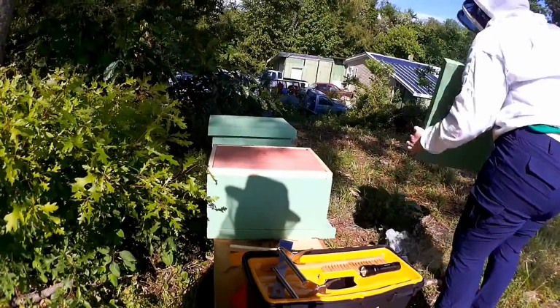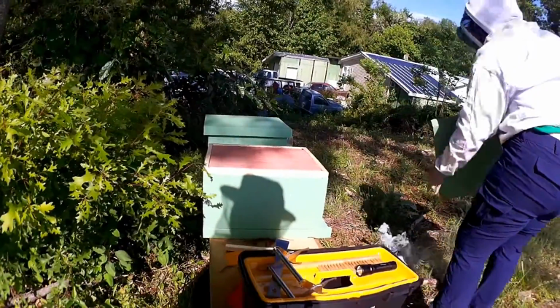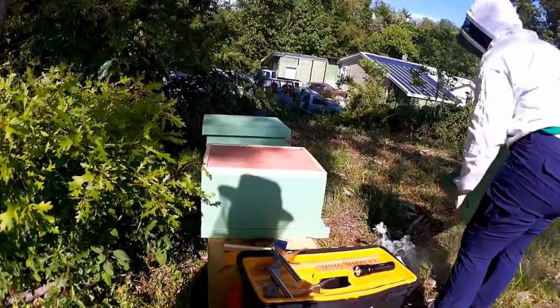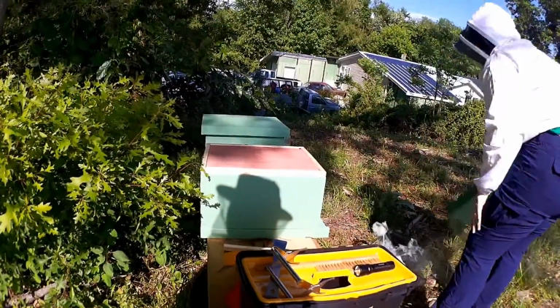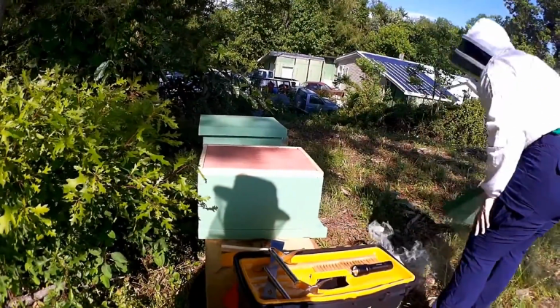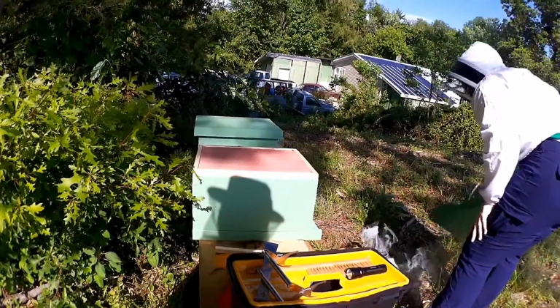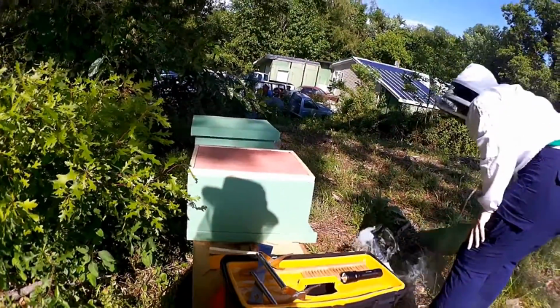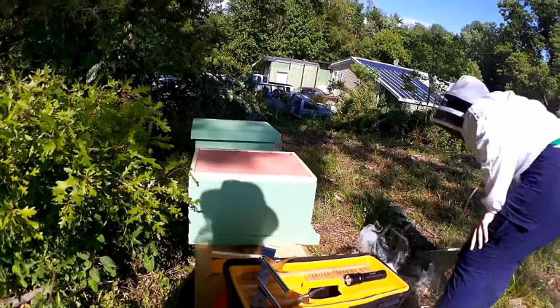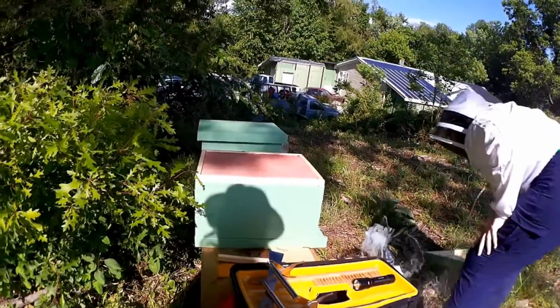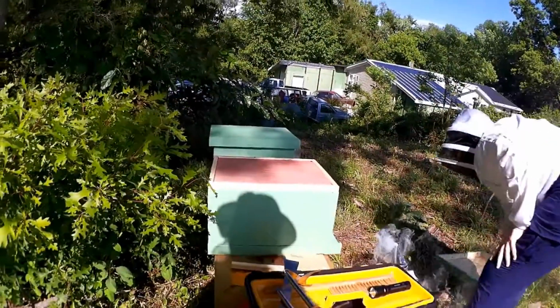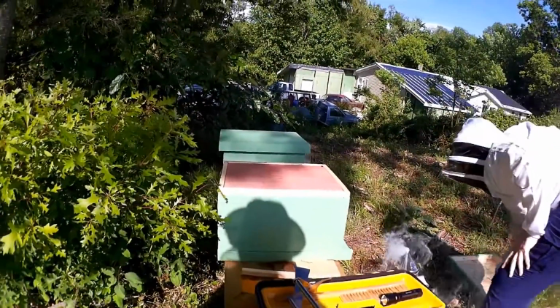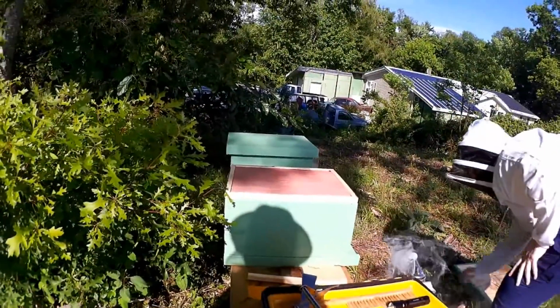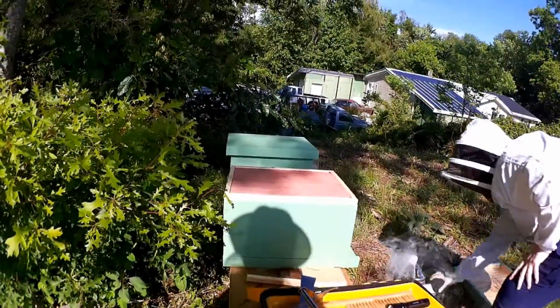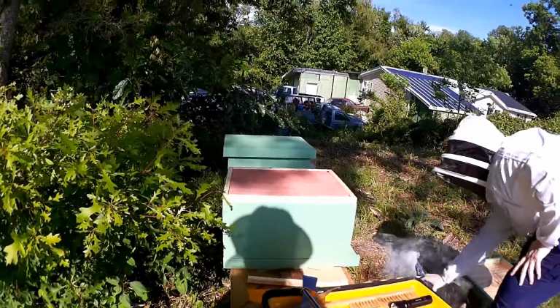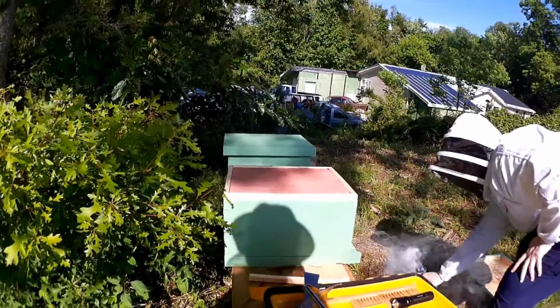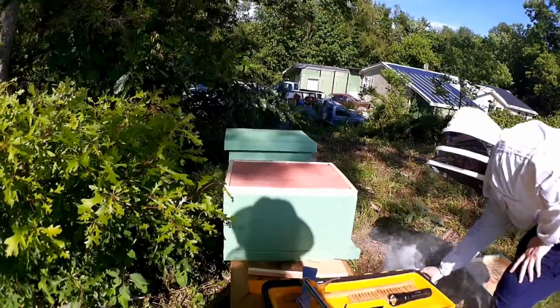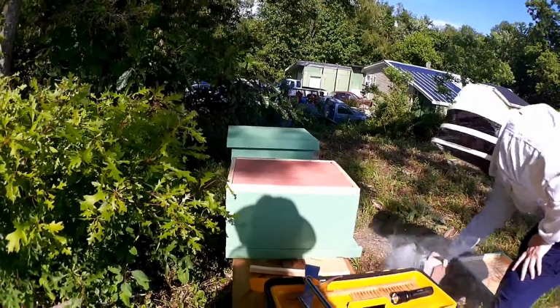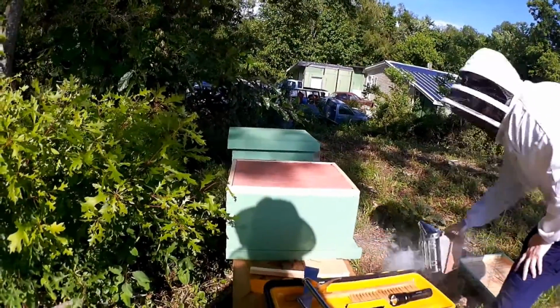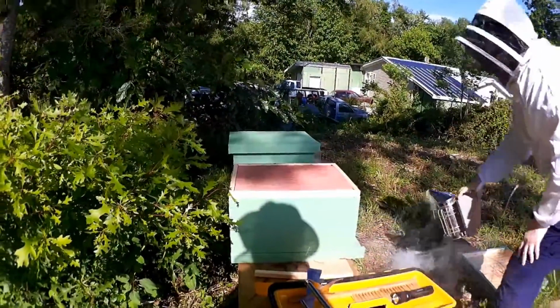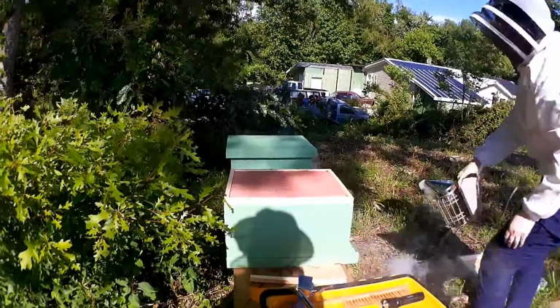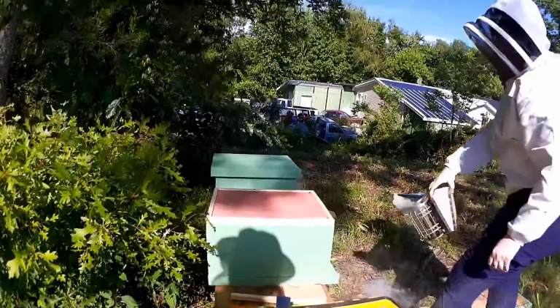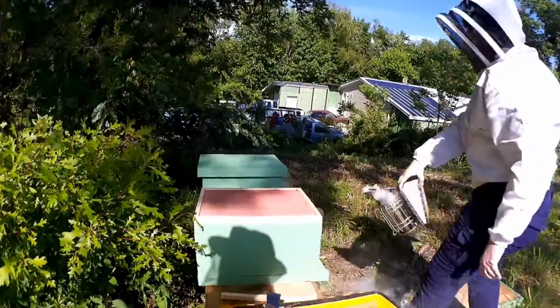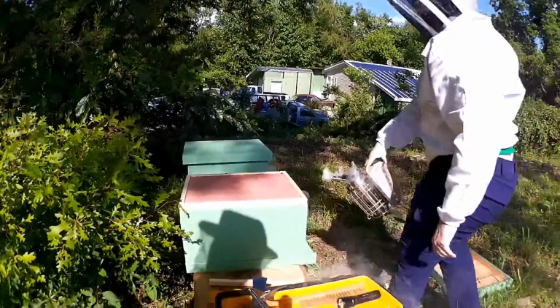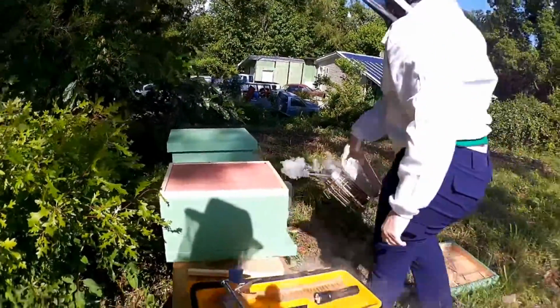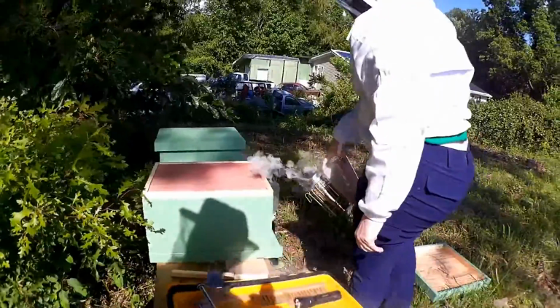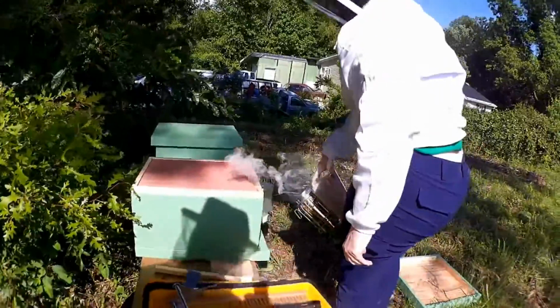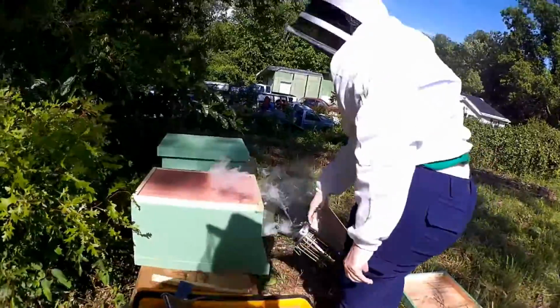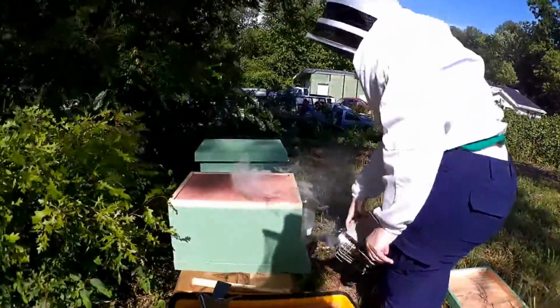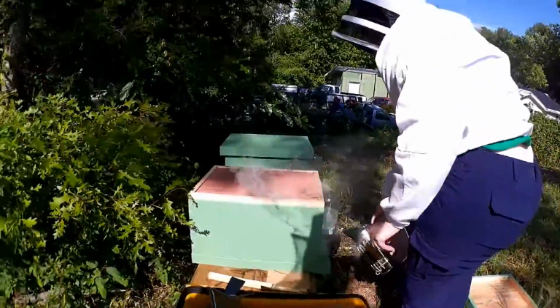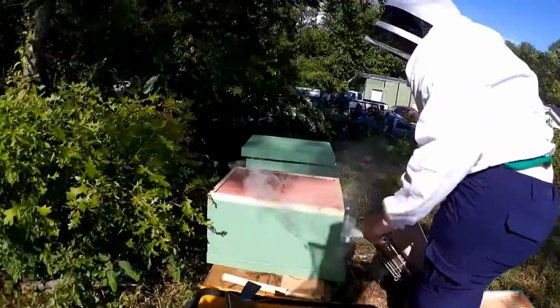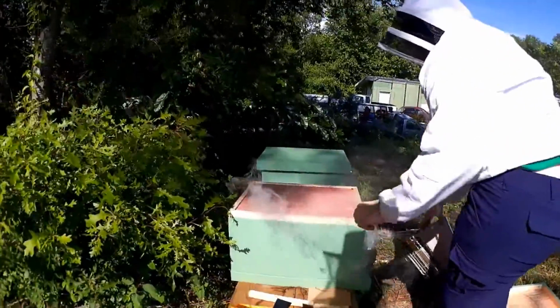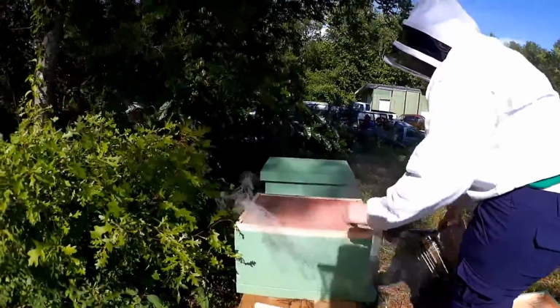It's been about a week and a half since we installed our bees and it's time for the first actual hive inspection.